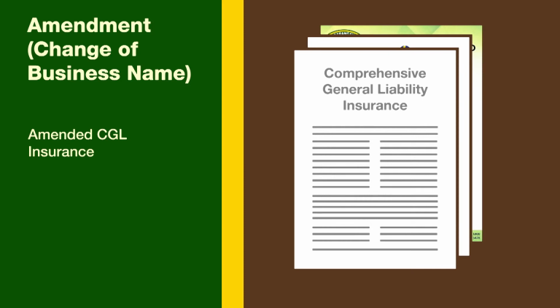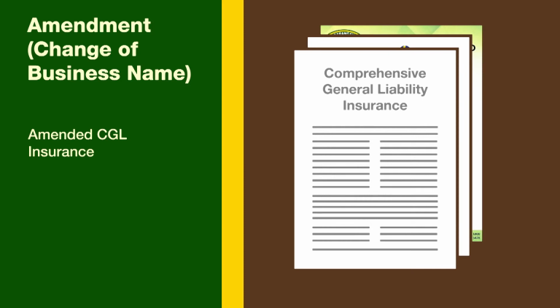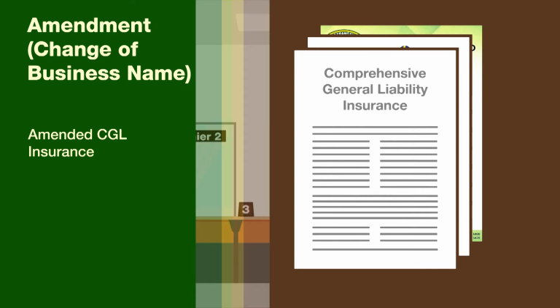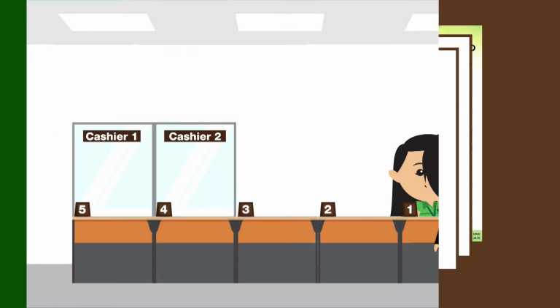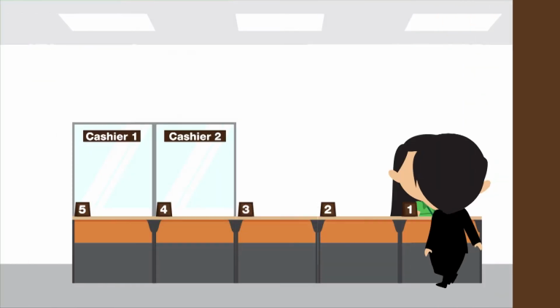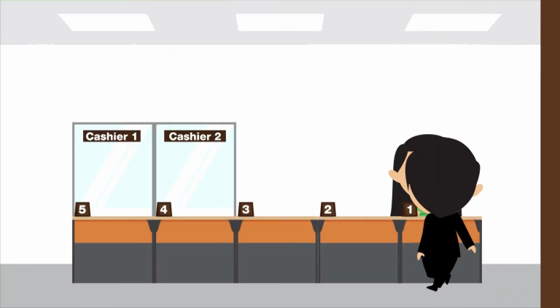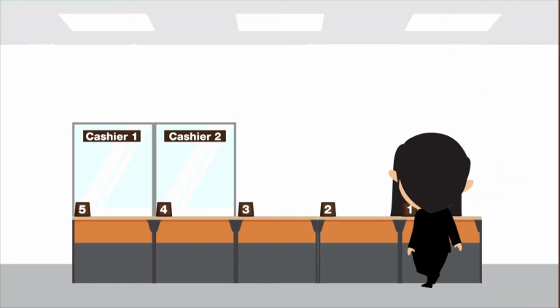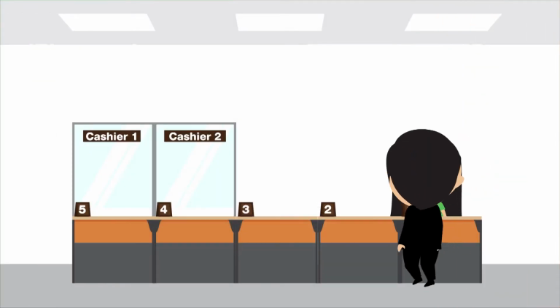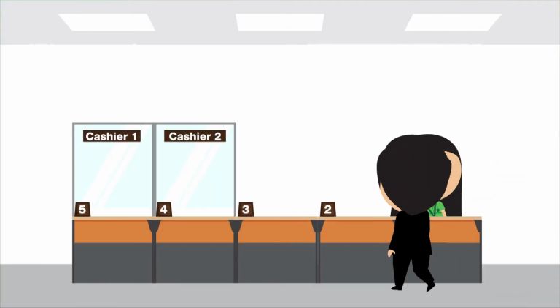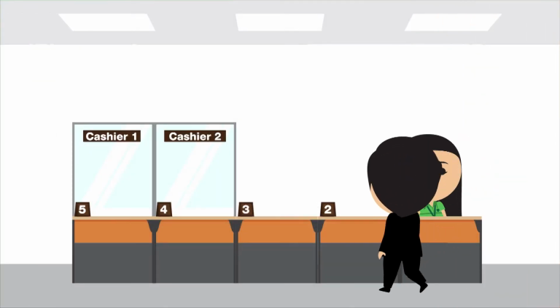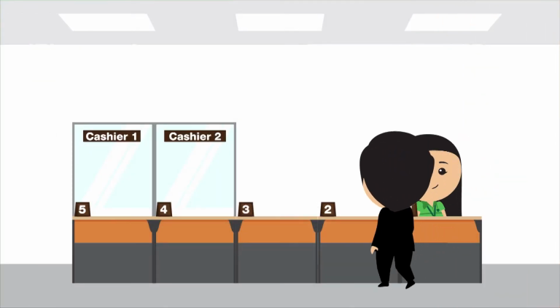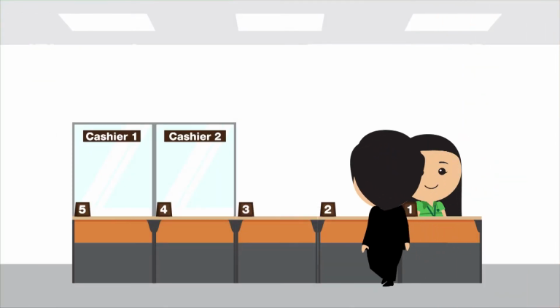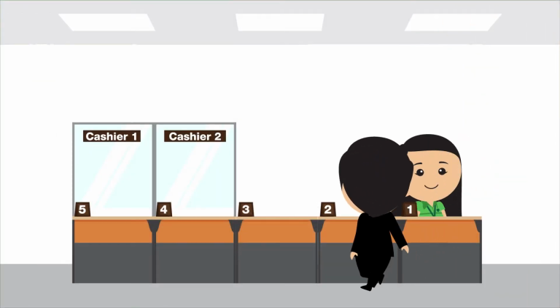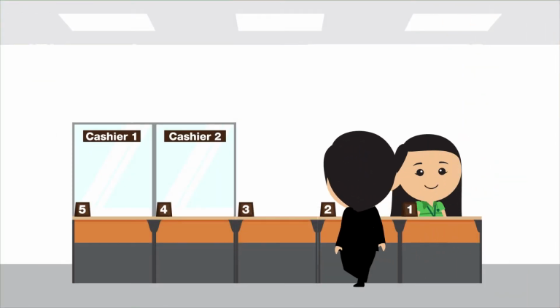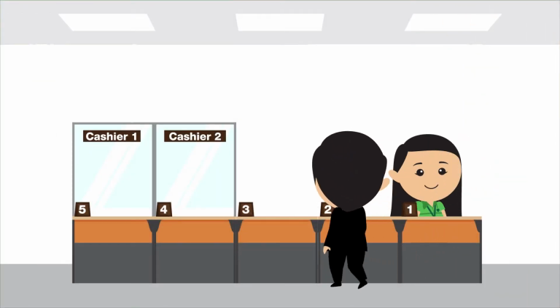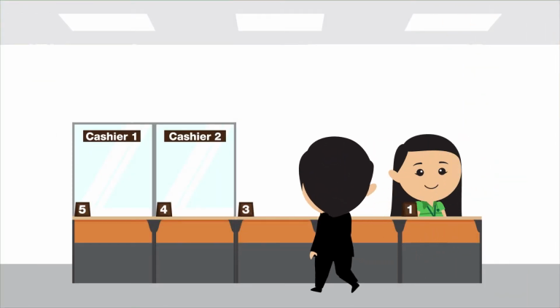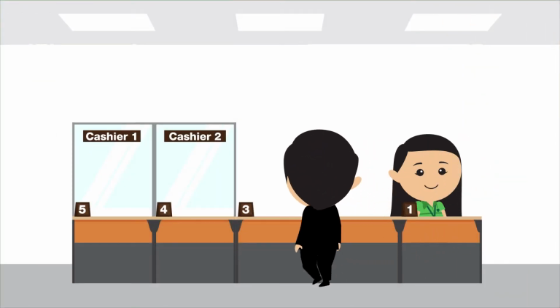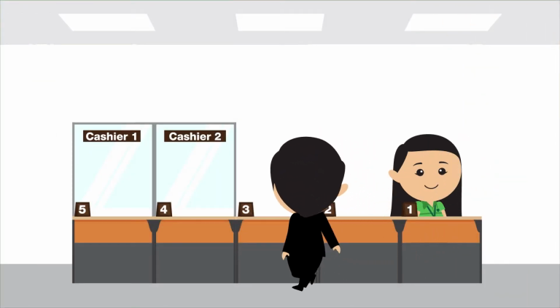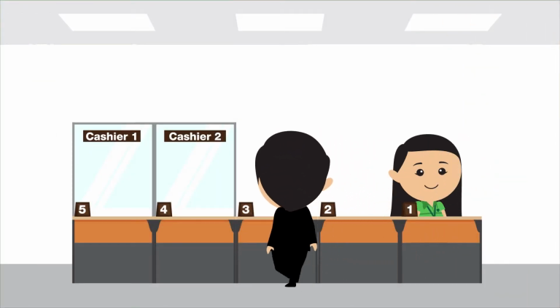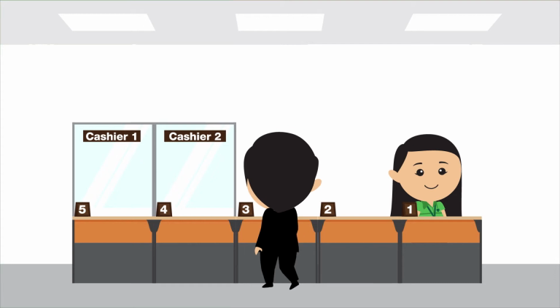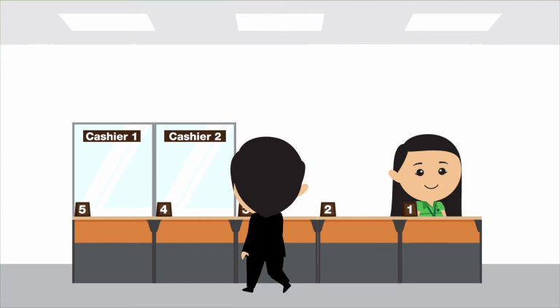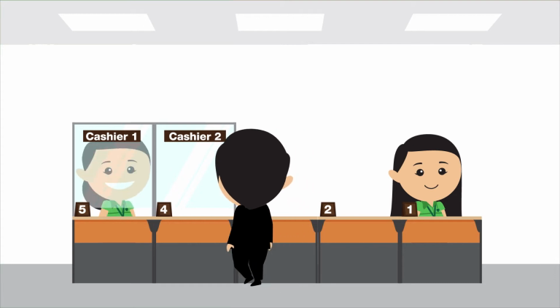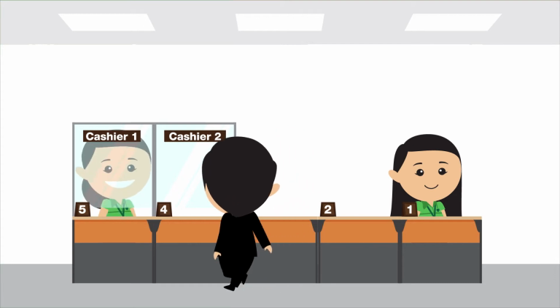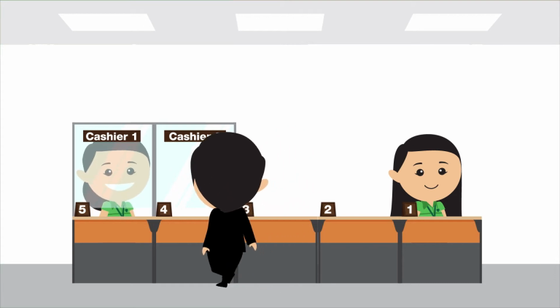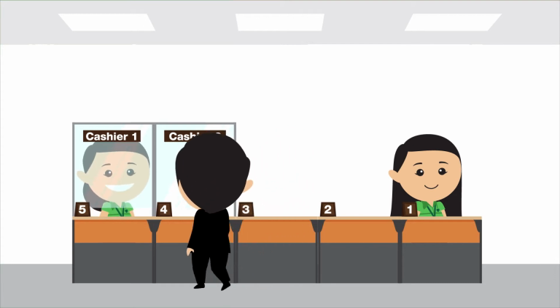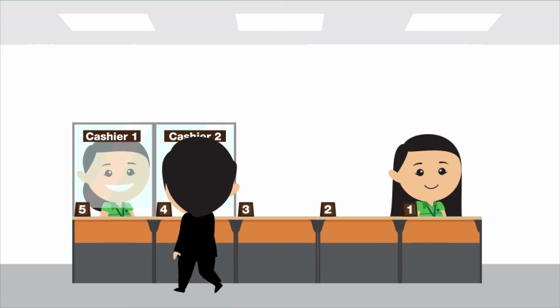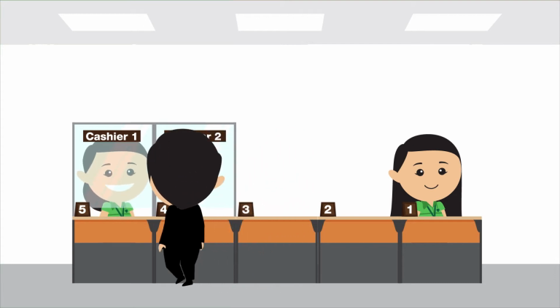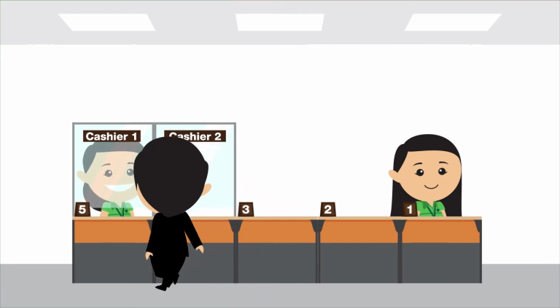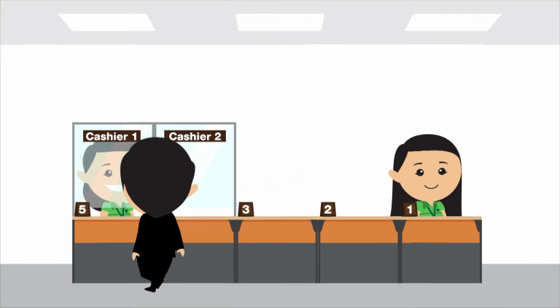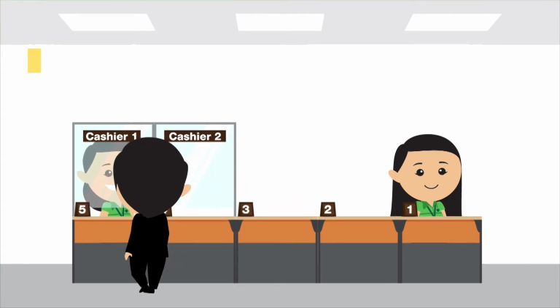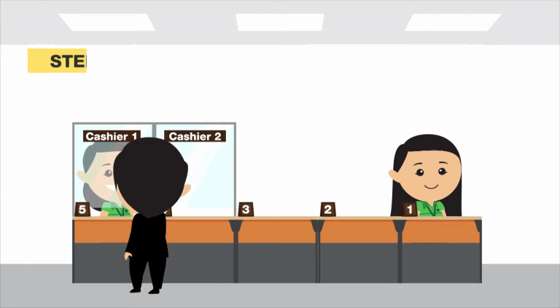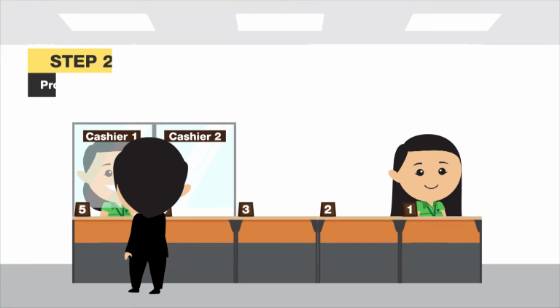Step 2: Payment. Proceed to cashier 1 or 2.